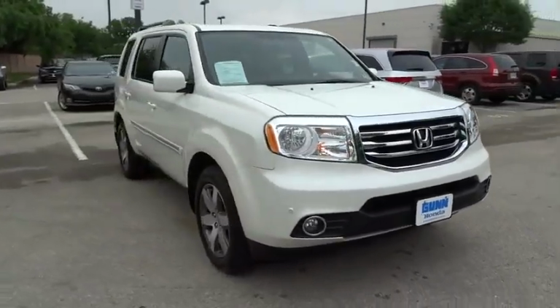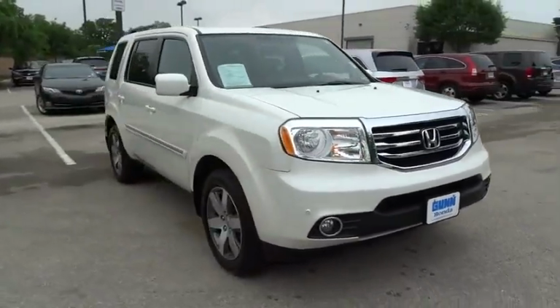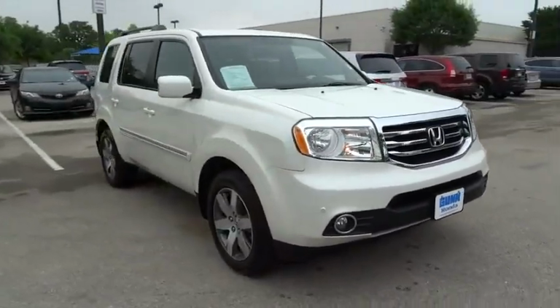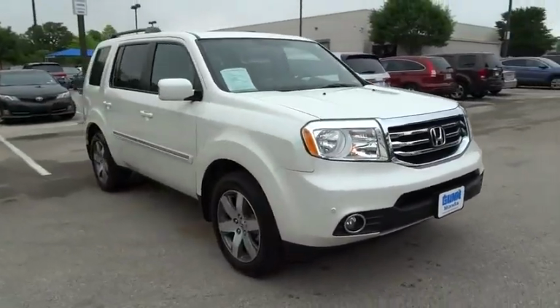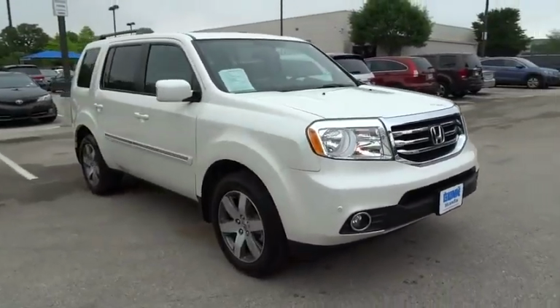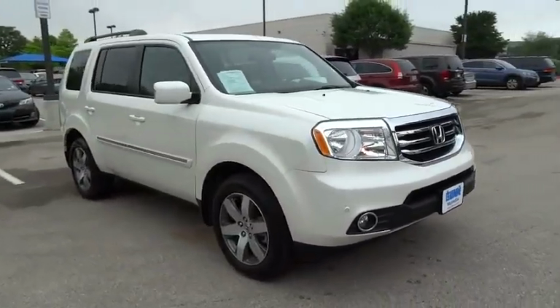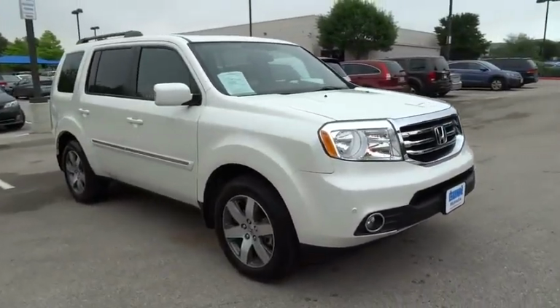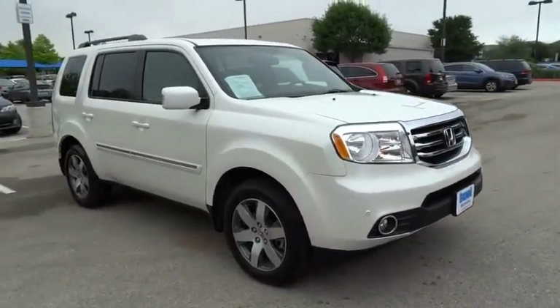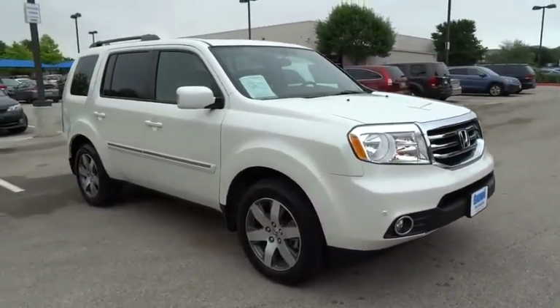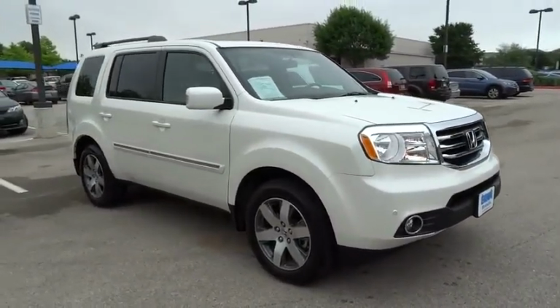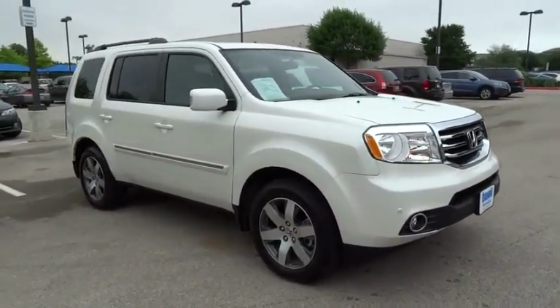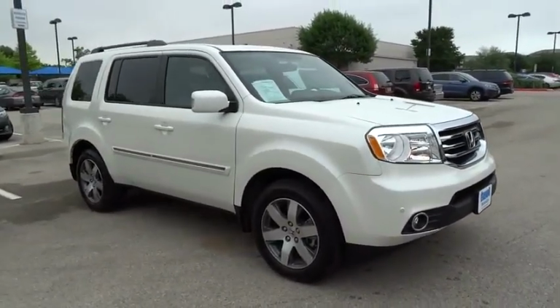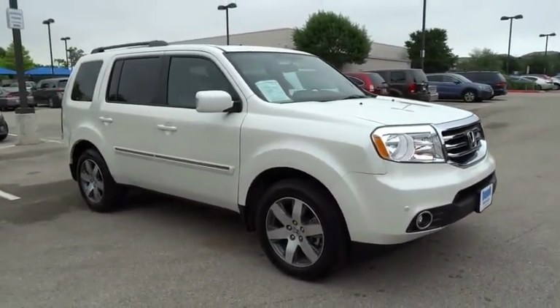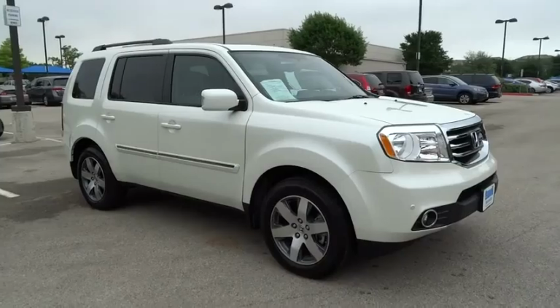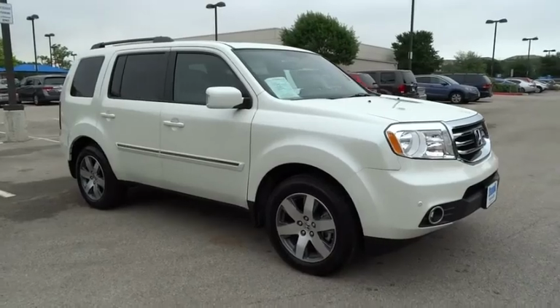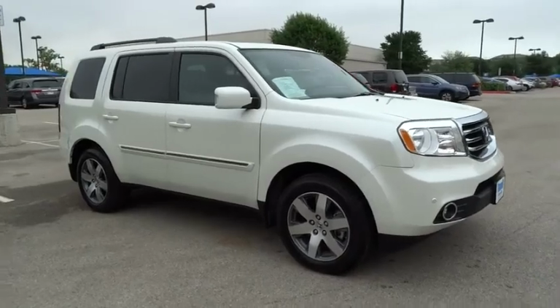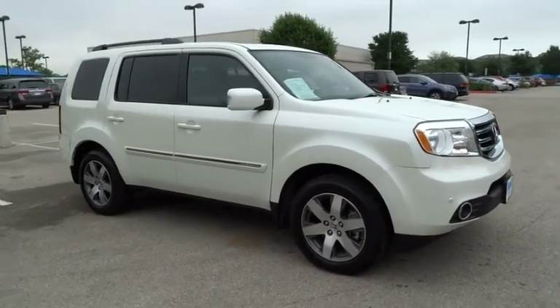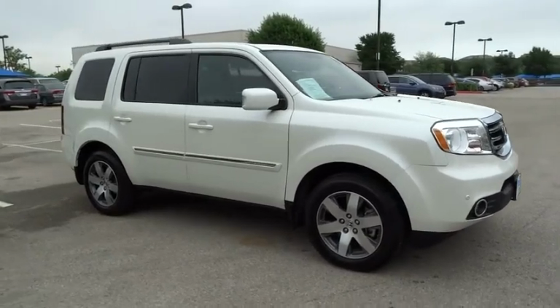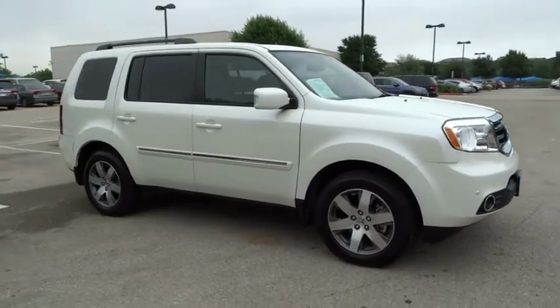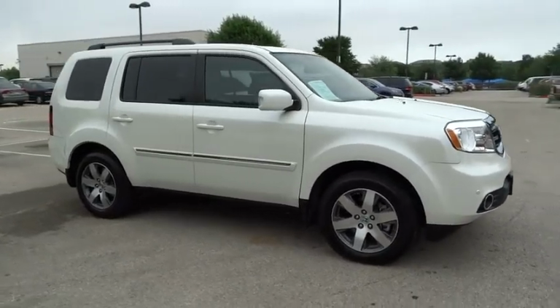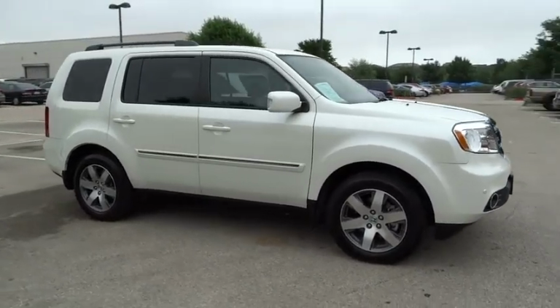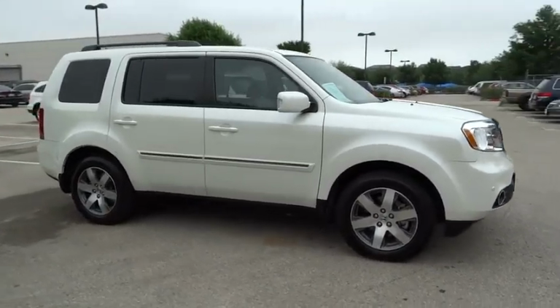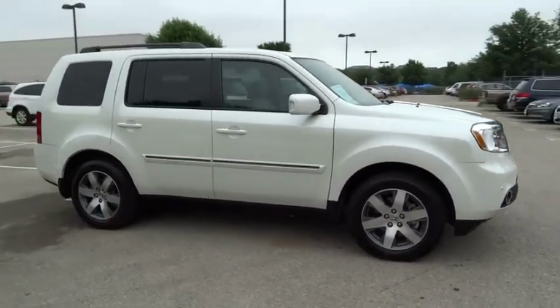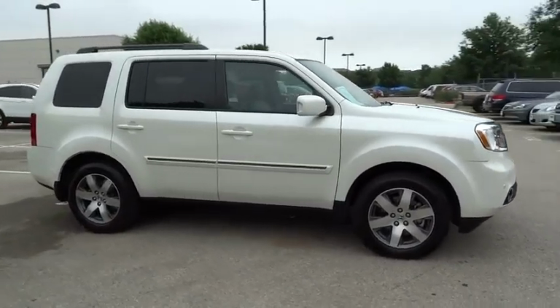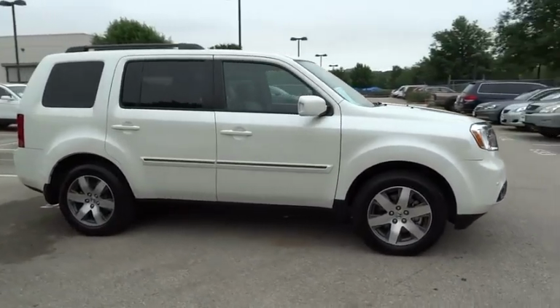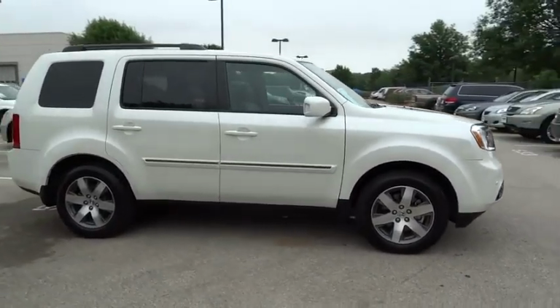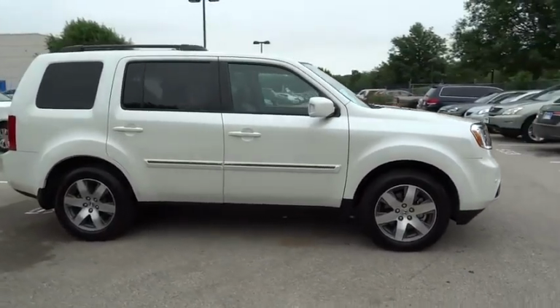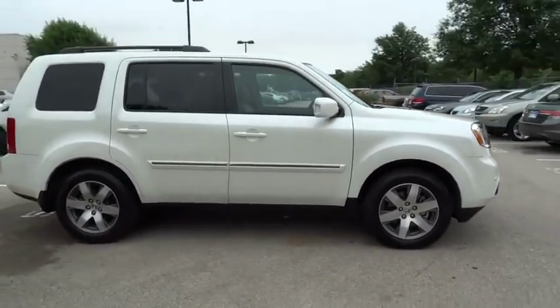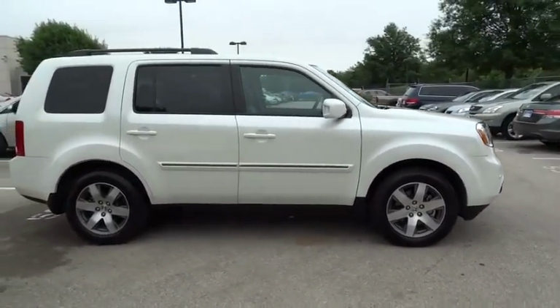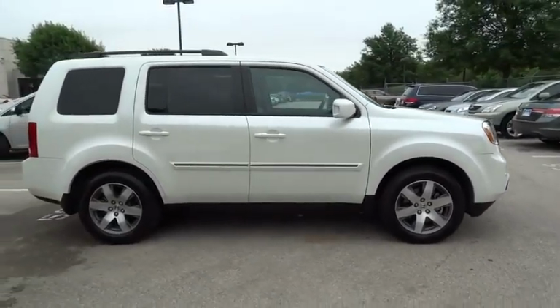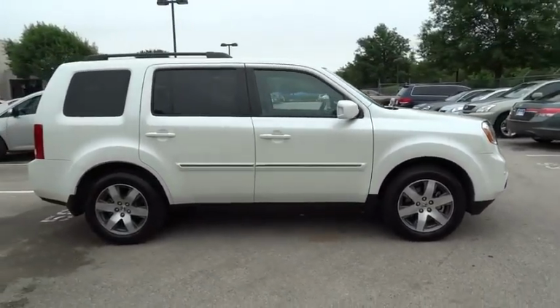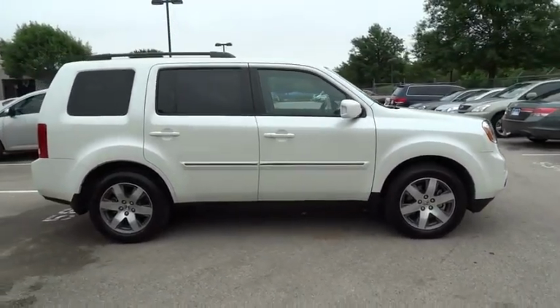This vehicle has less than 8,000 miles. Here are some of this vehicle's great options: stability control.